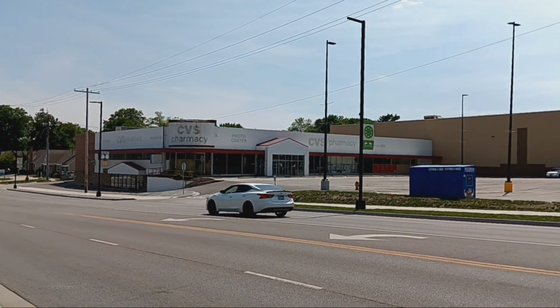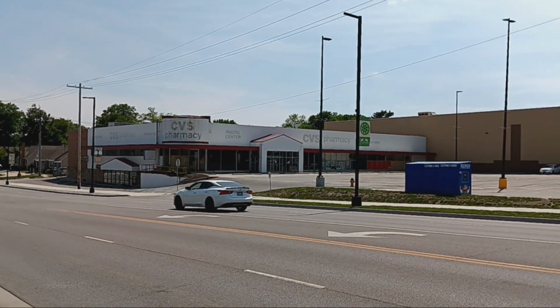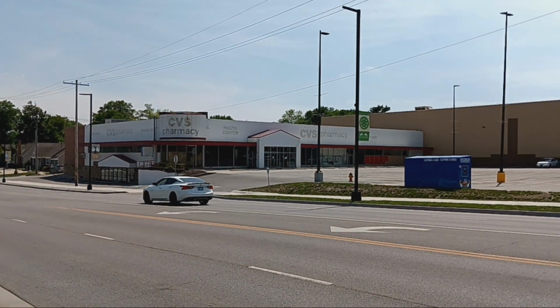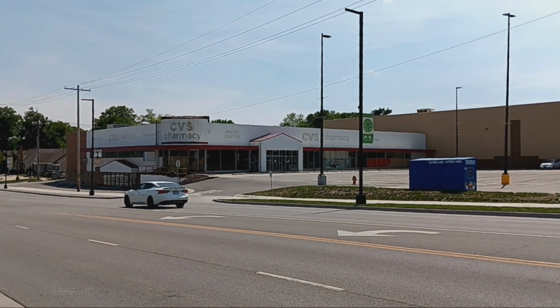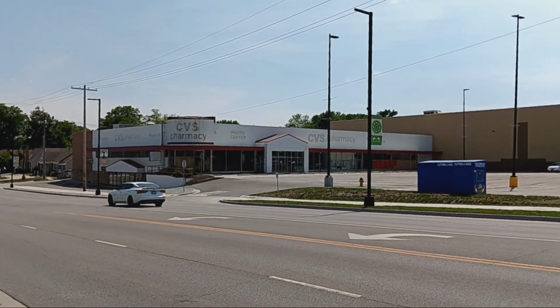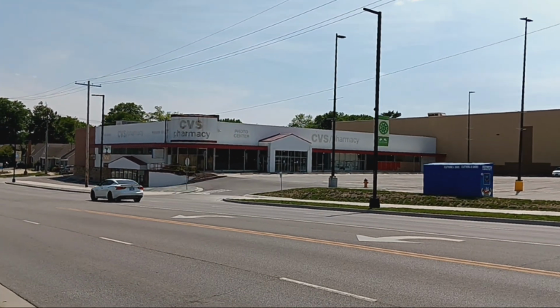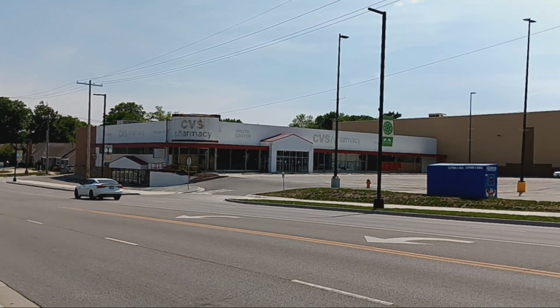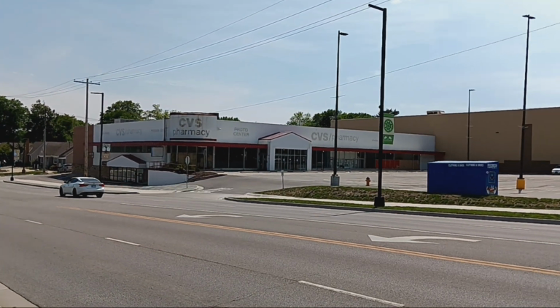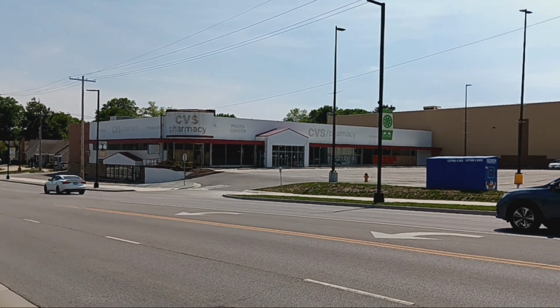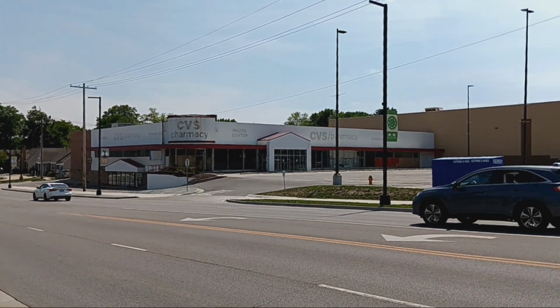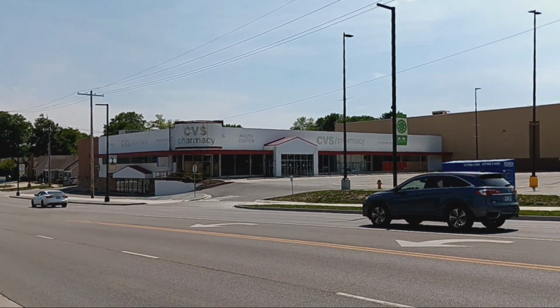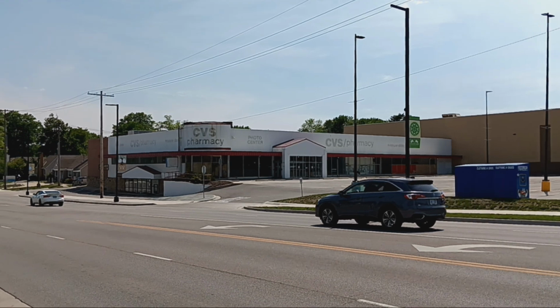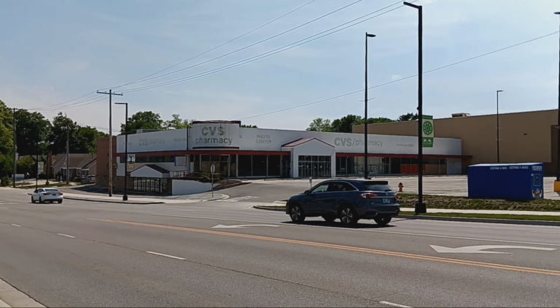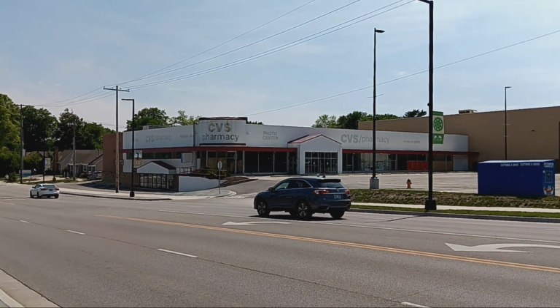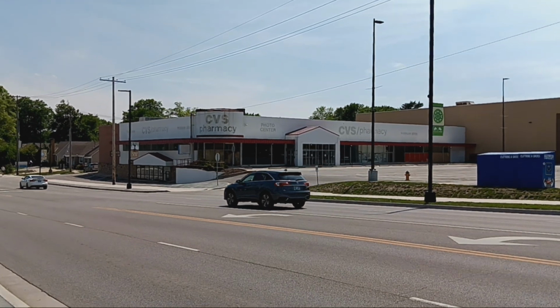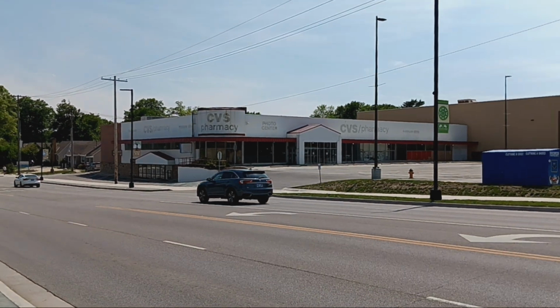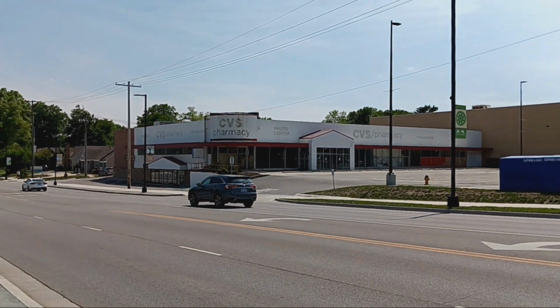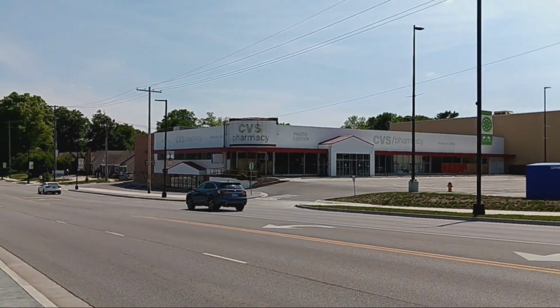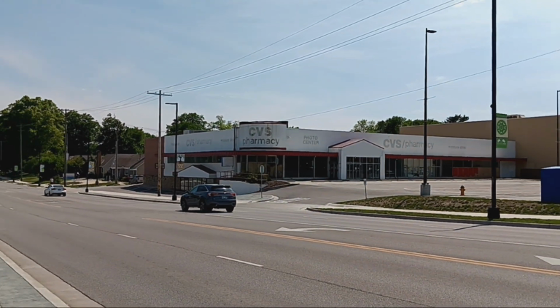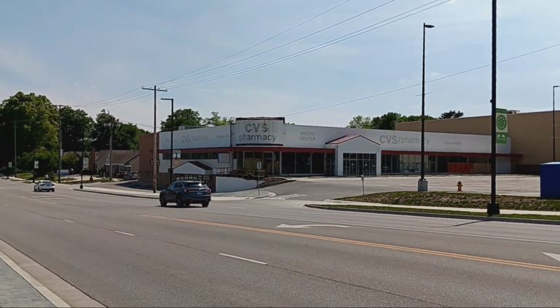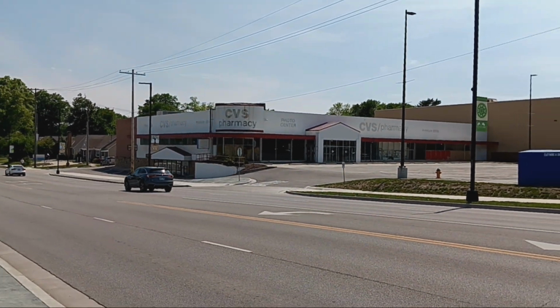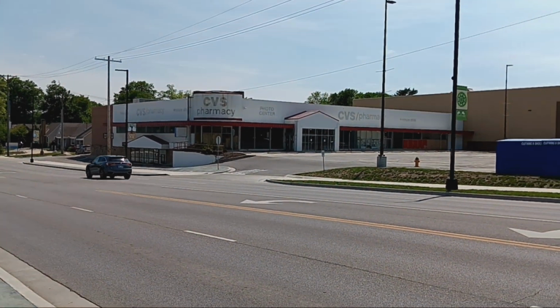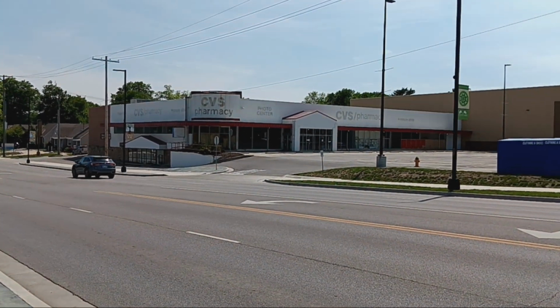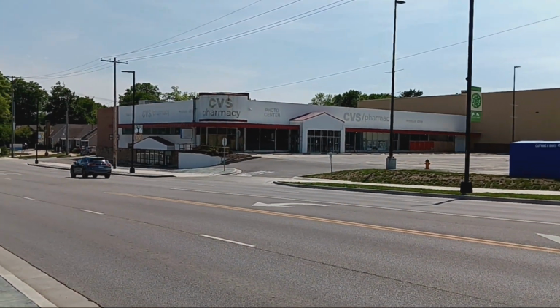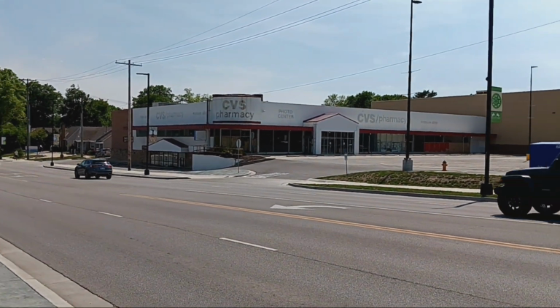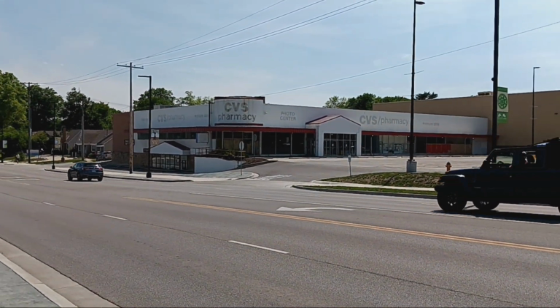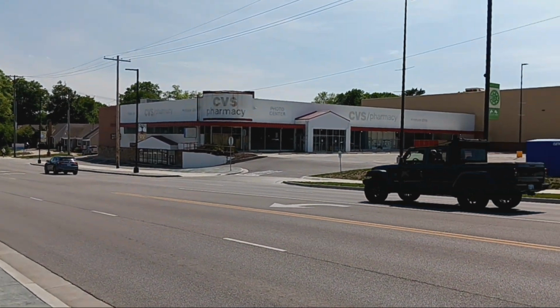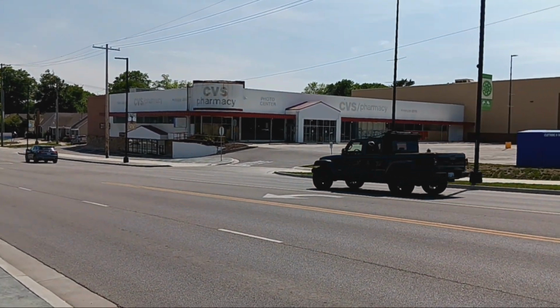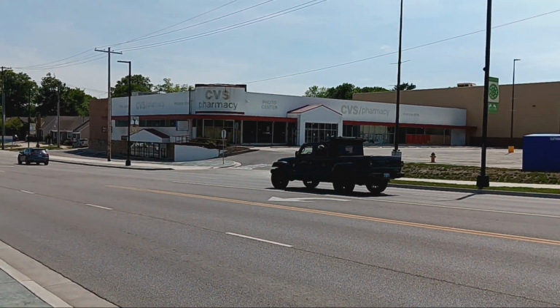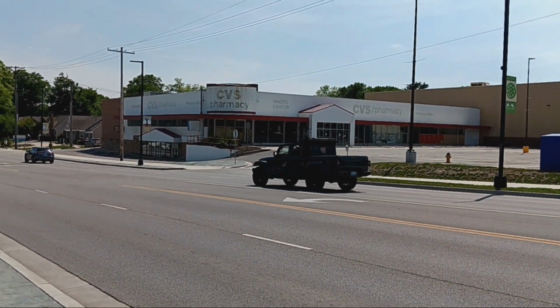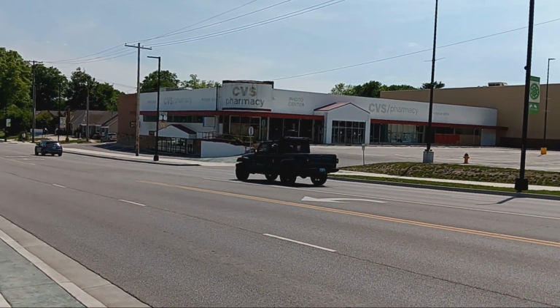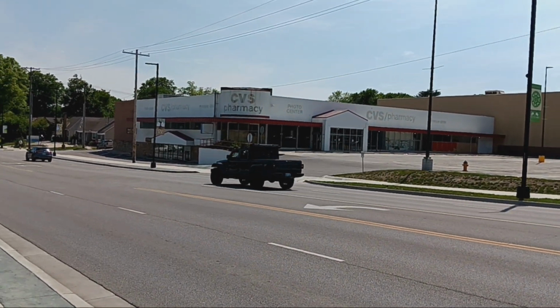And if we get a little closer, it's a CVS pharmacy, CVS photos, and Minute Clinic.